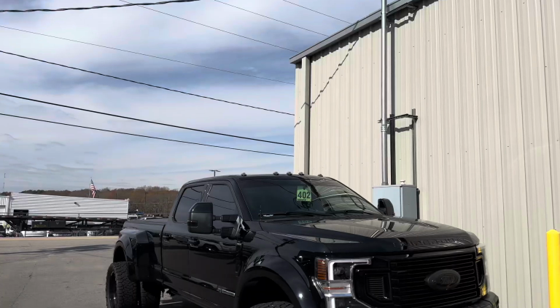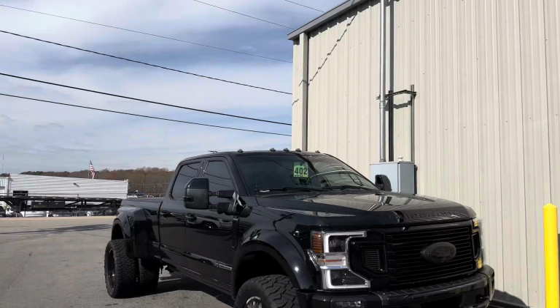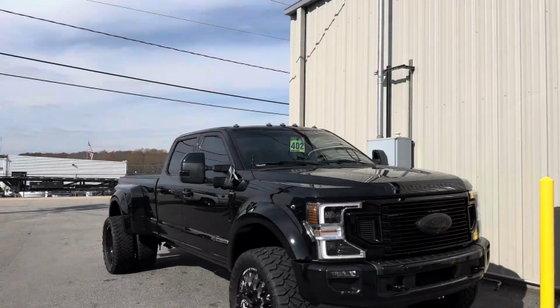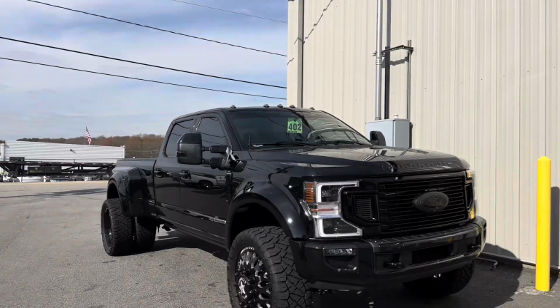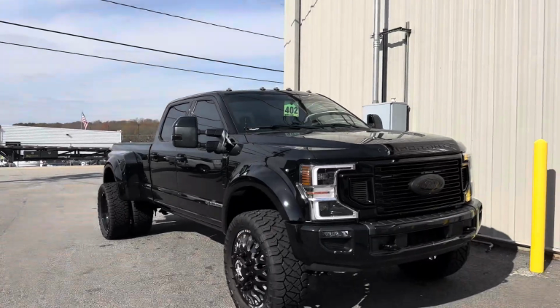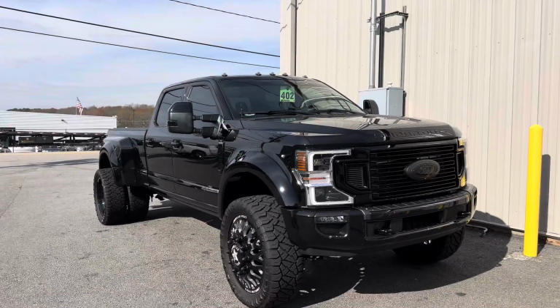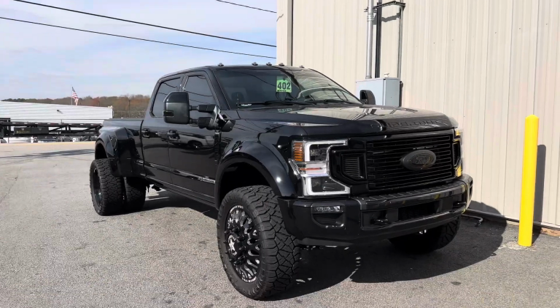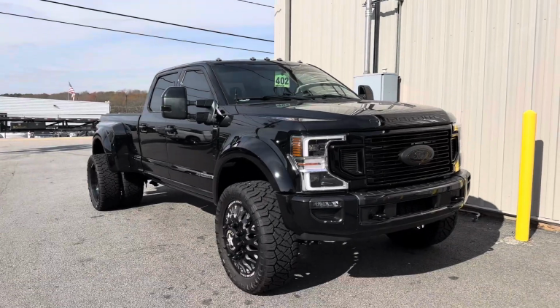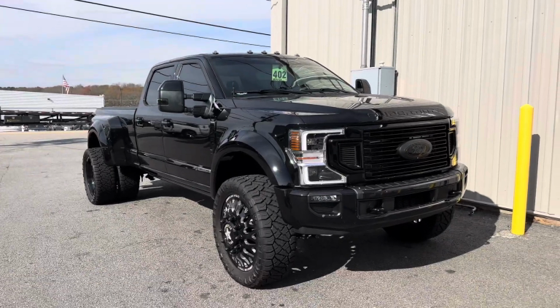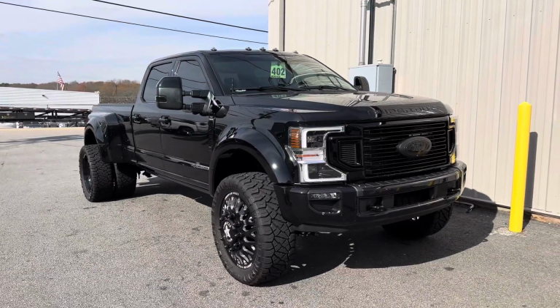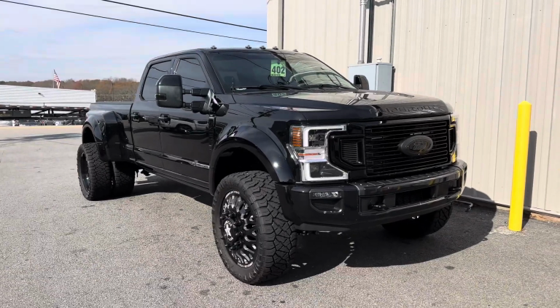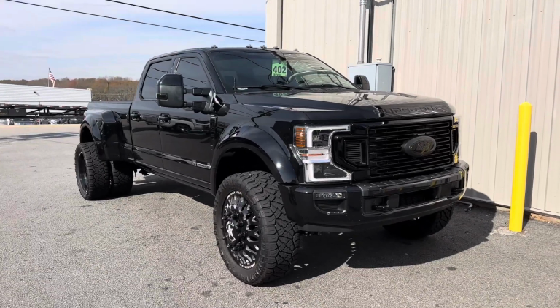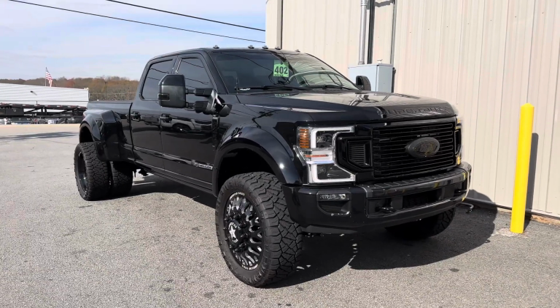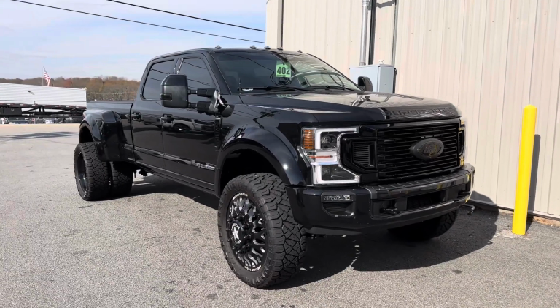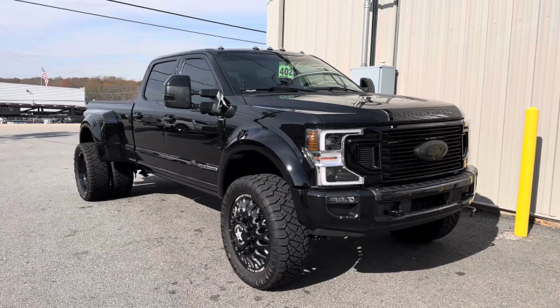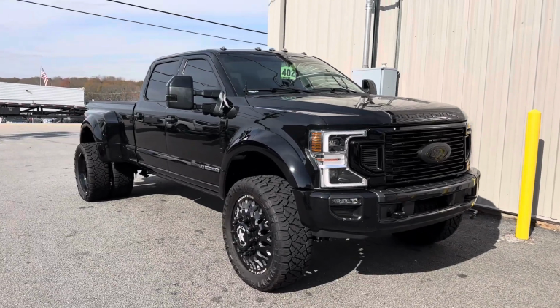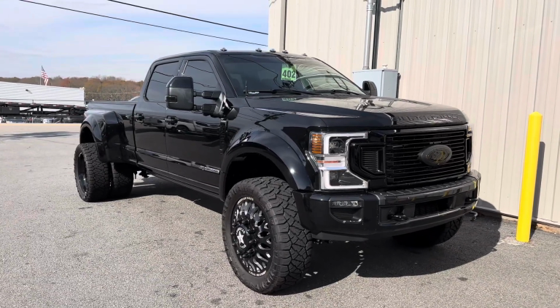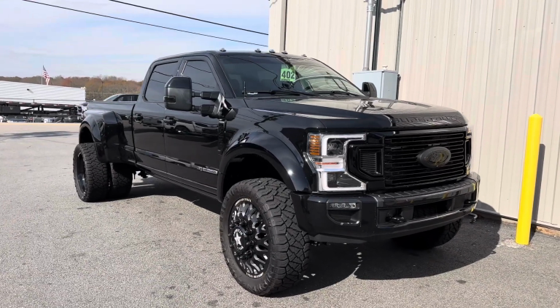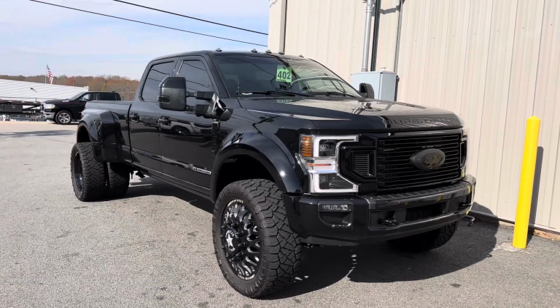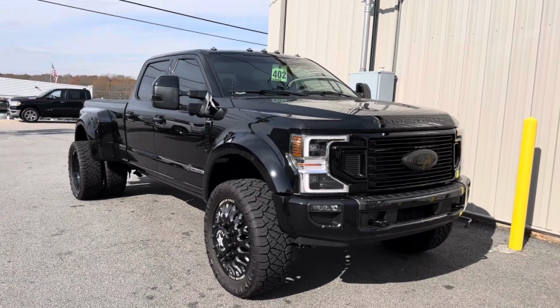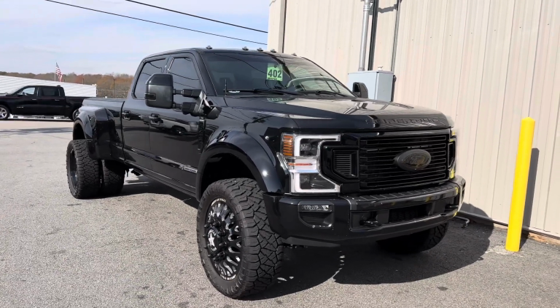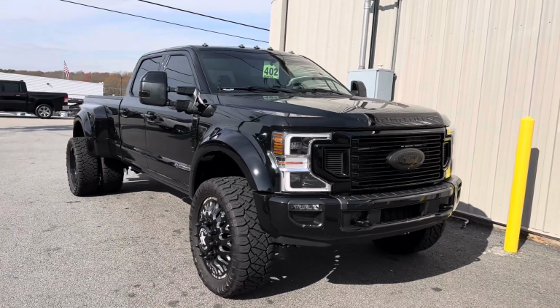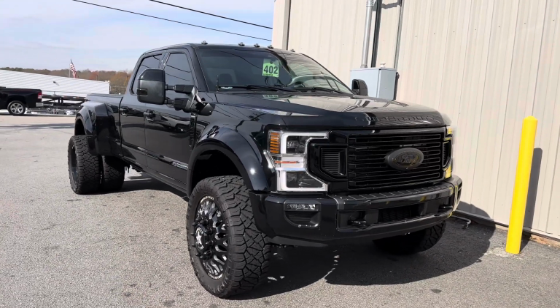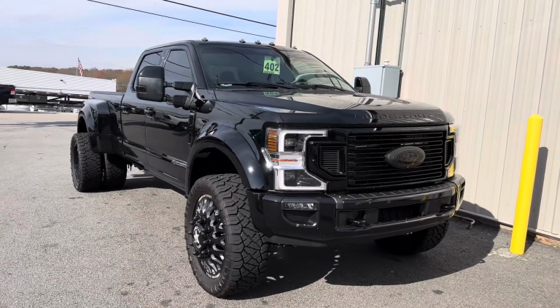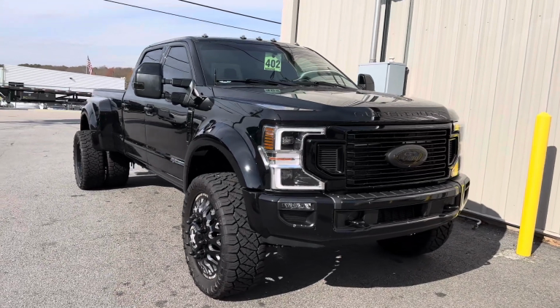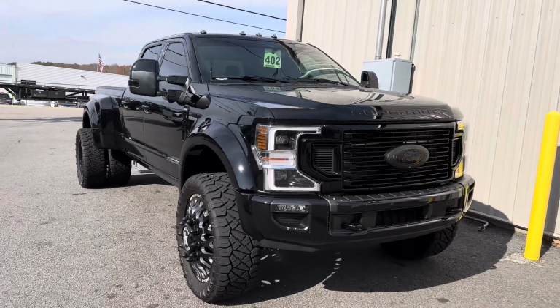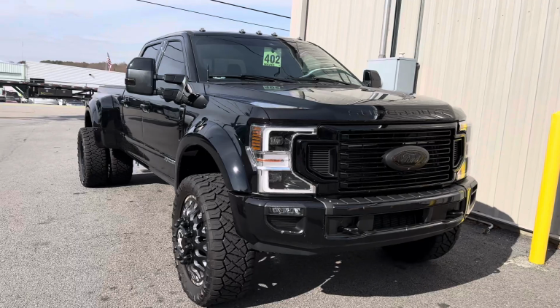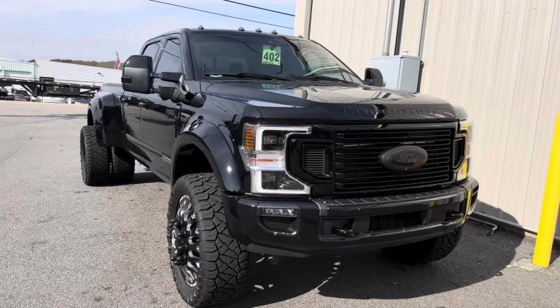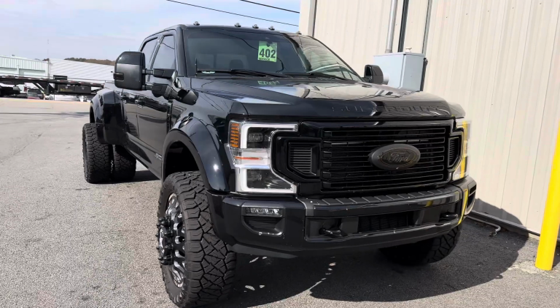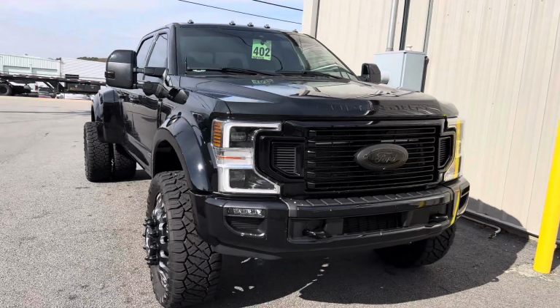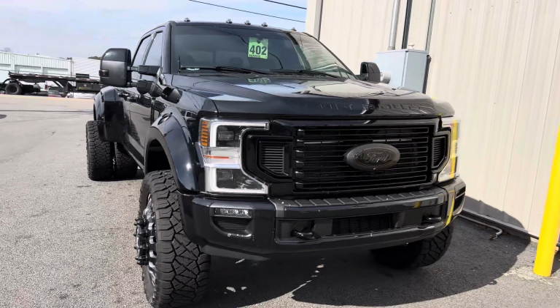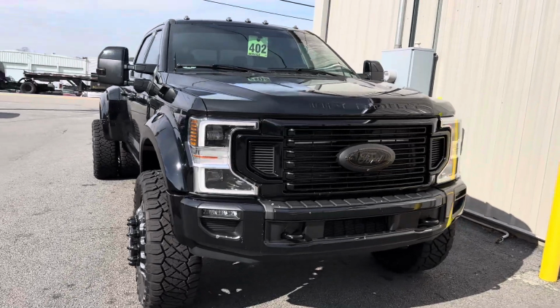Today I'm bringing you two Super Duty customs. The first, a Ford F450 Platinum Reserve Edition.